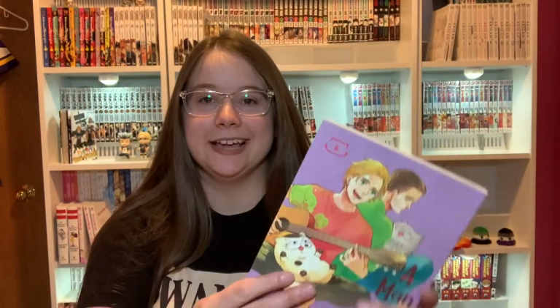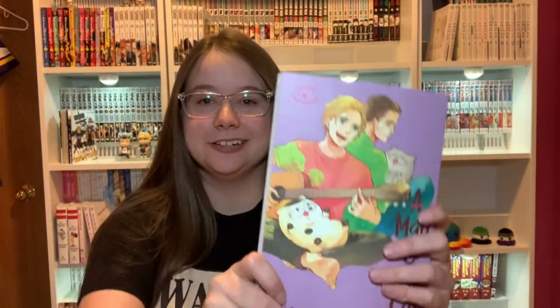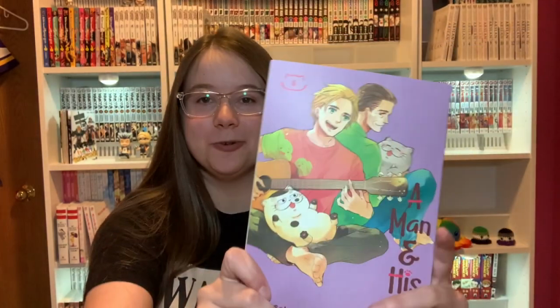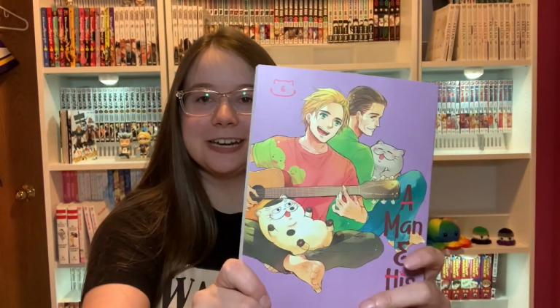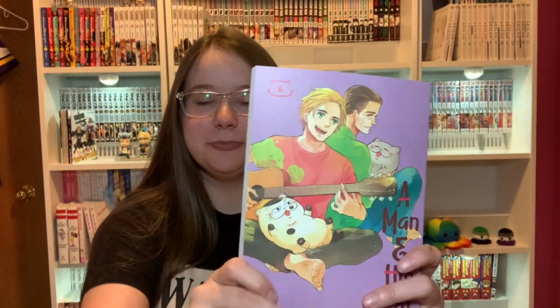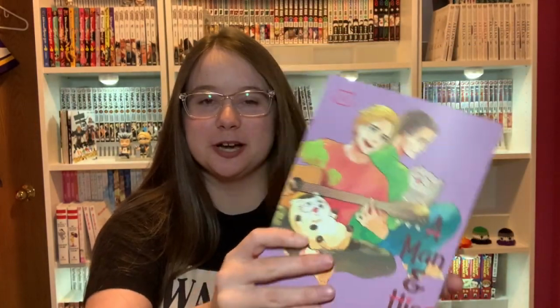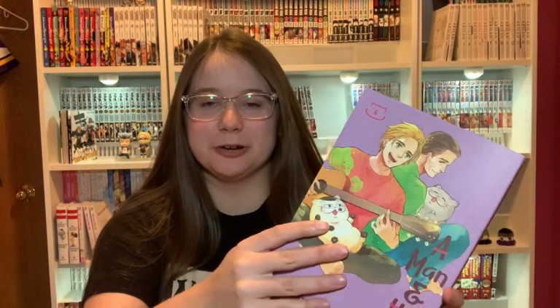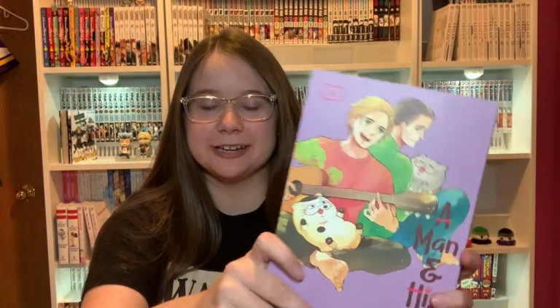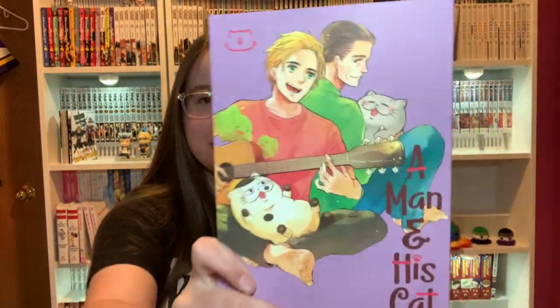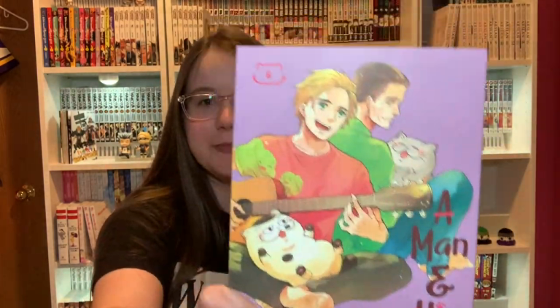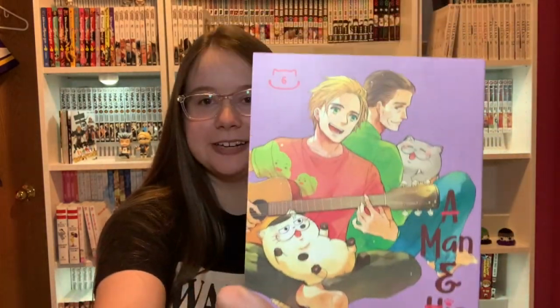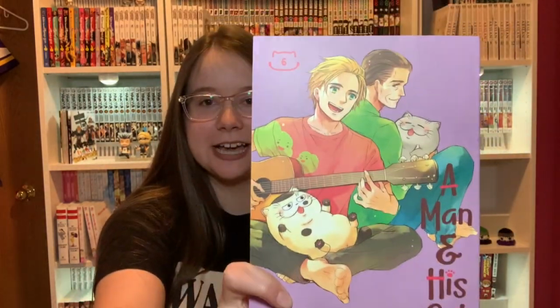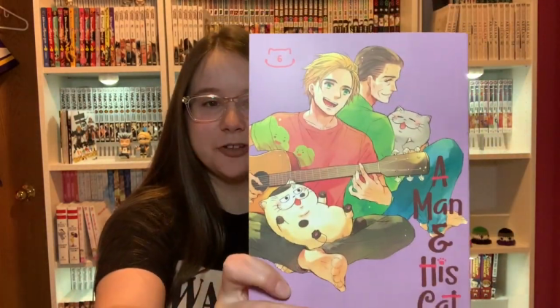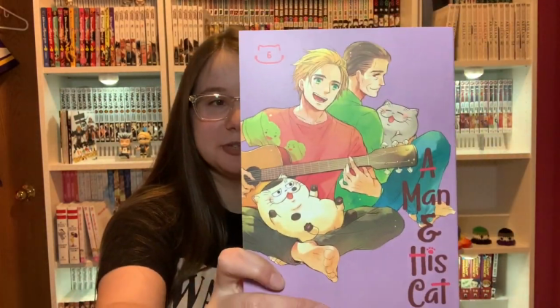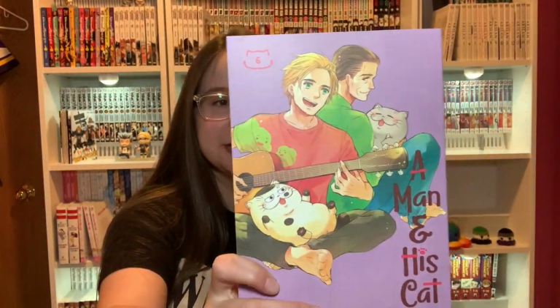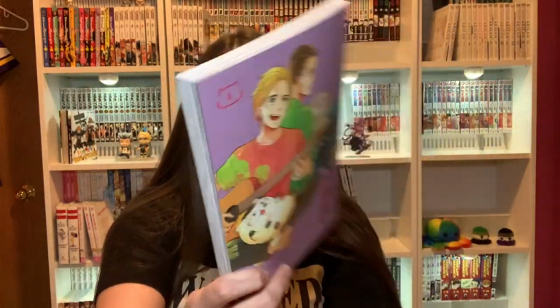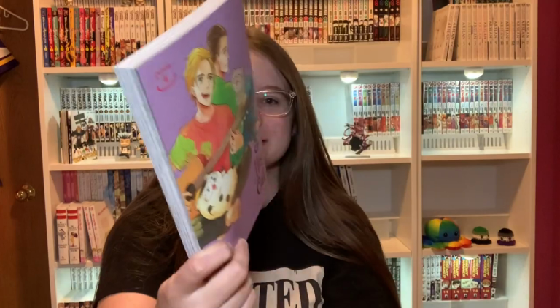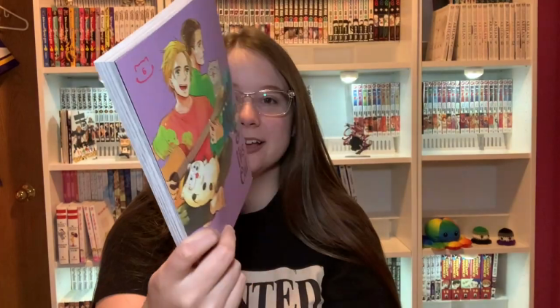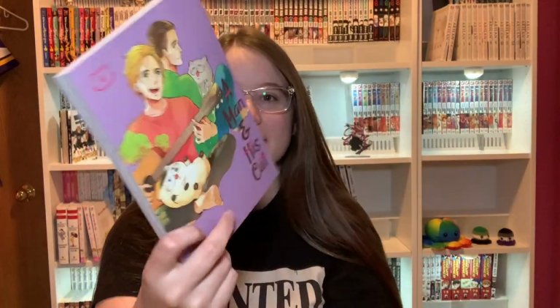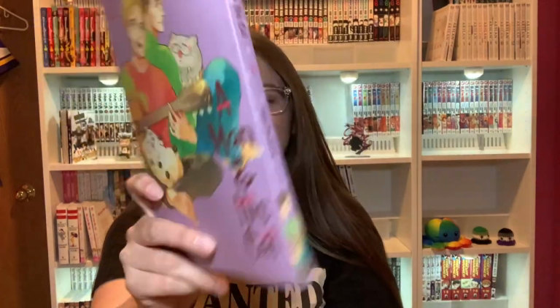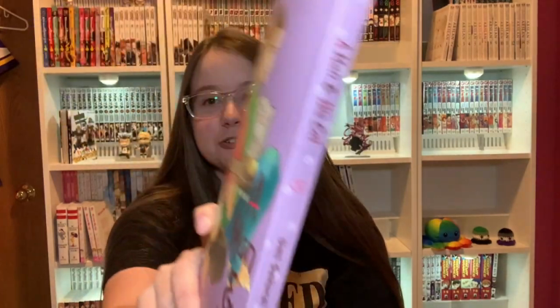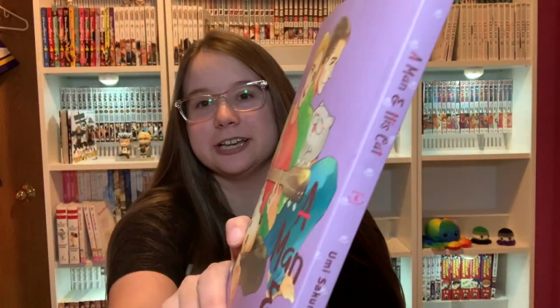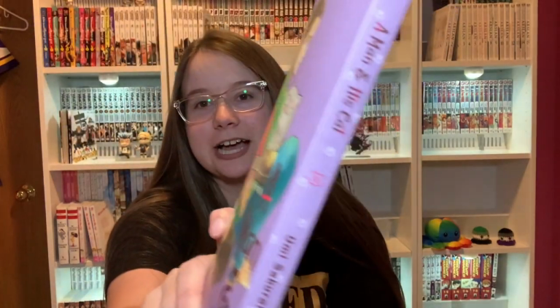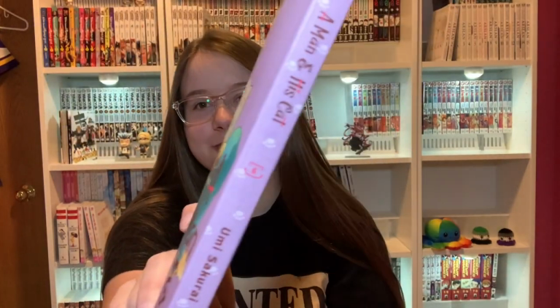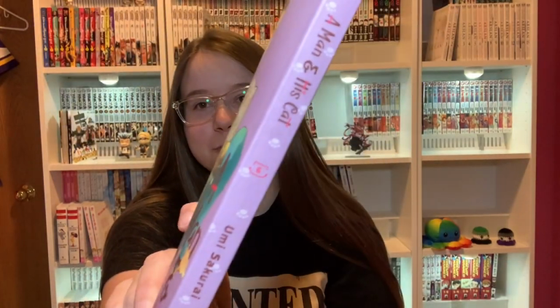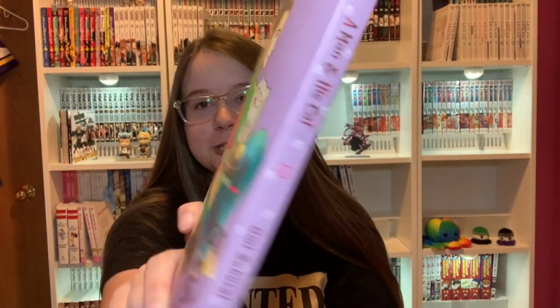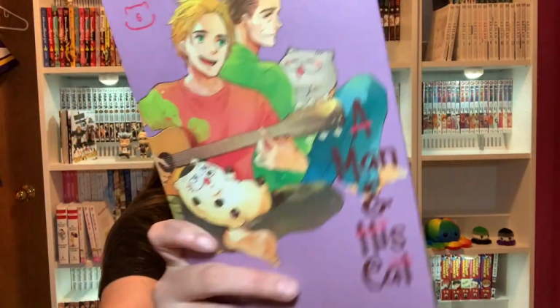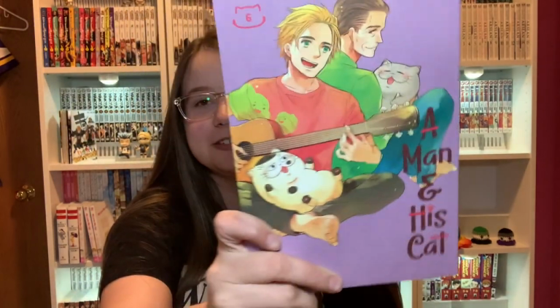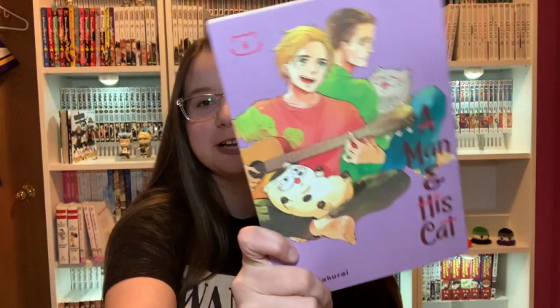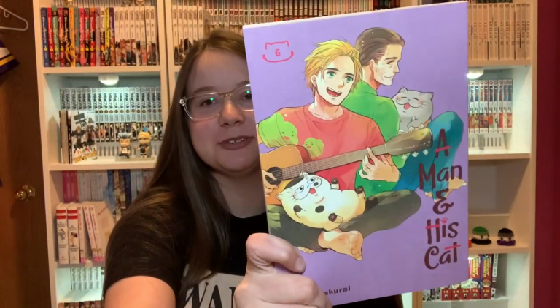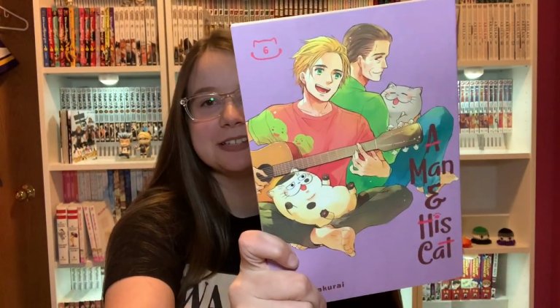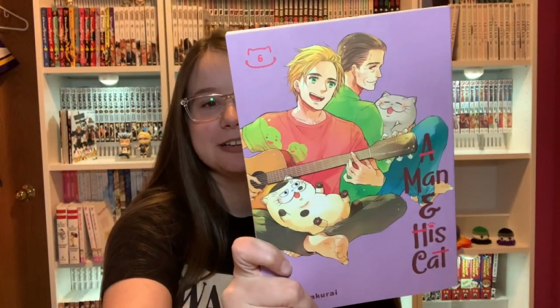And one I need to pick up like right now — A Man and His Cat Volume 6. I actually have a number on the spine this time, so that's nice.